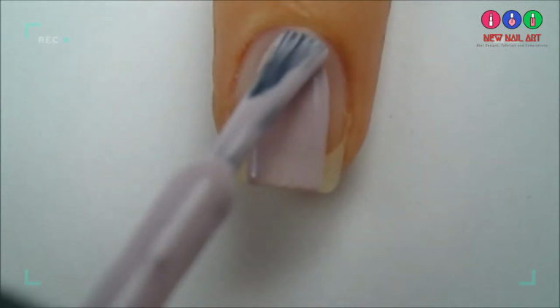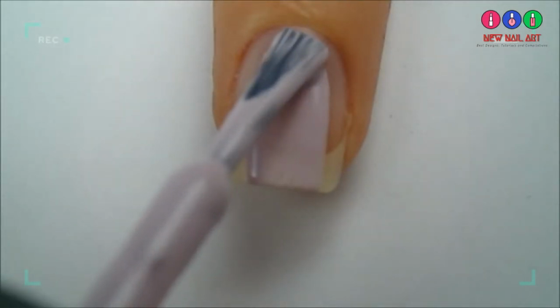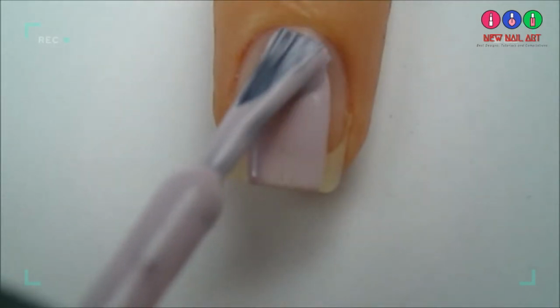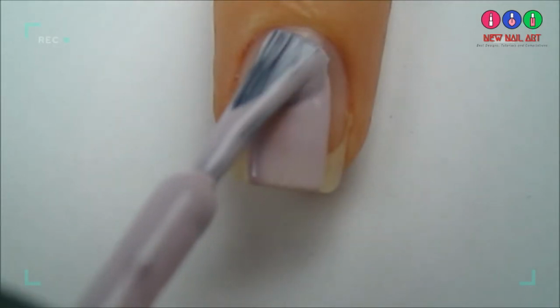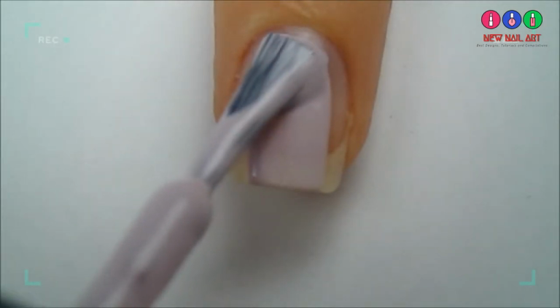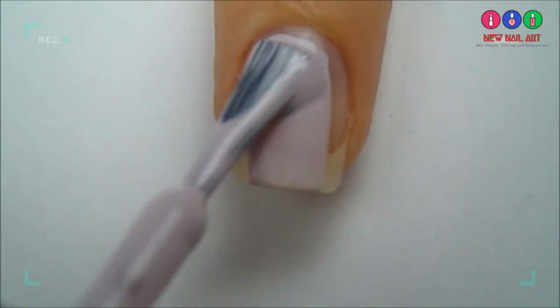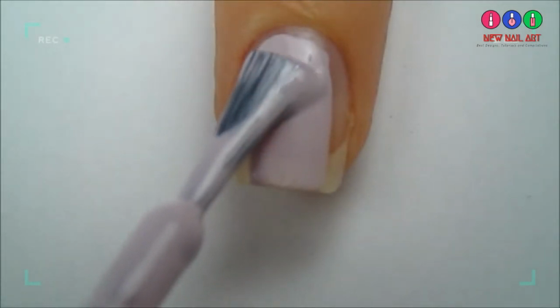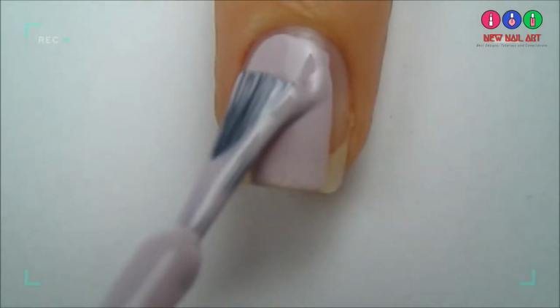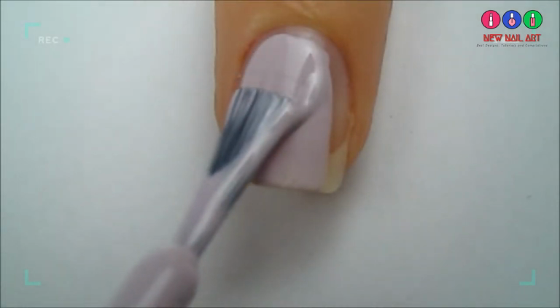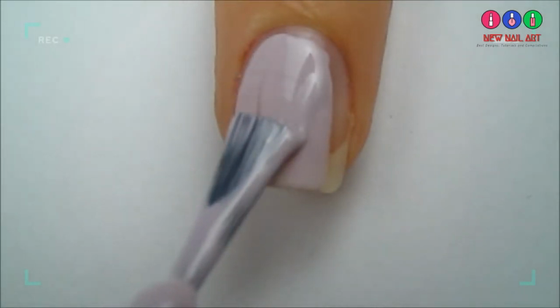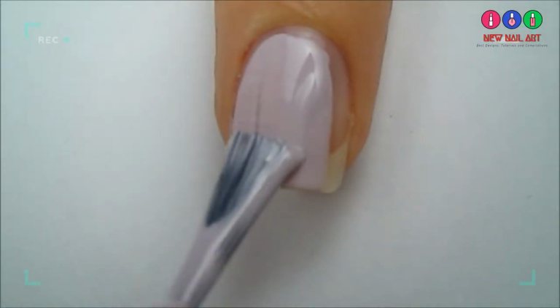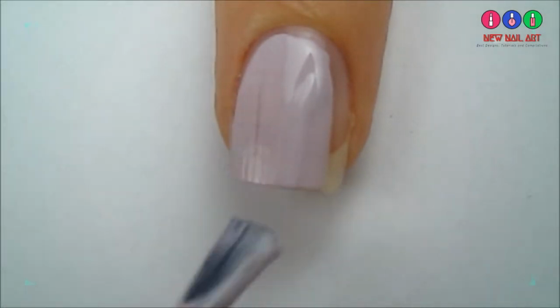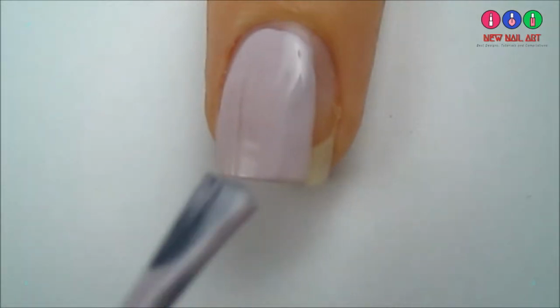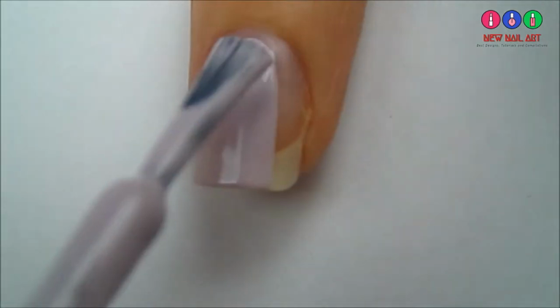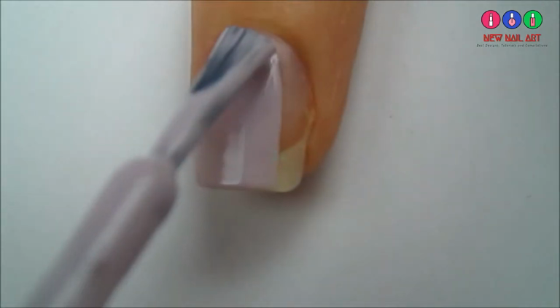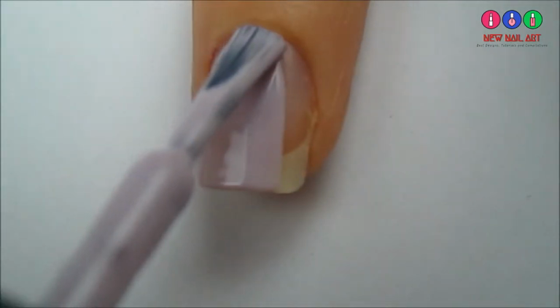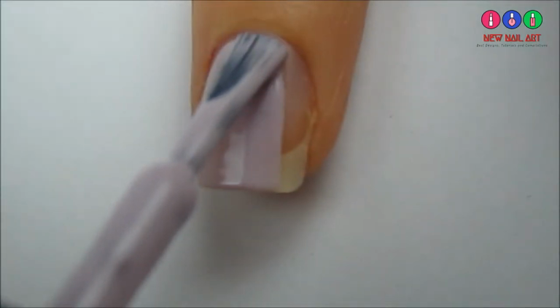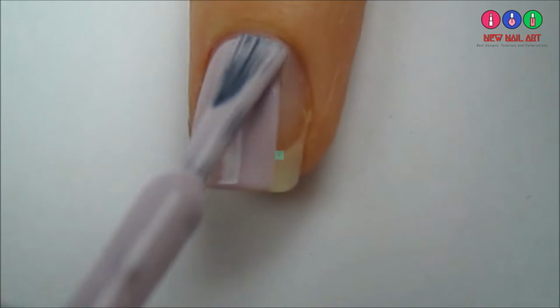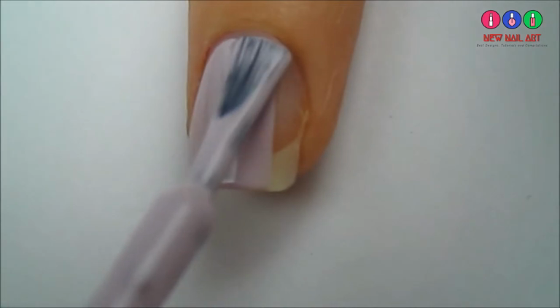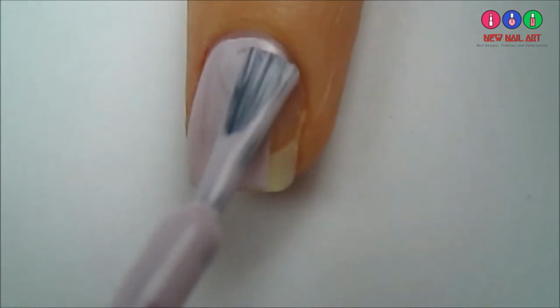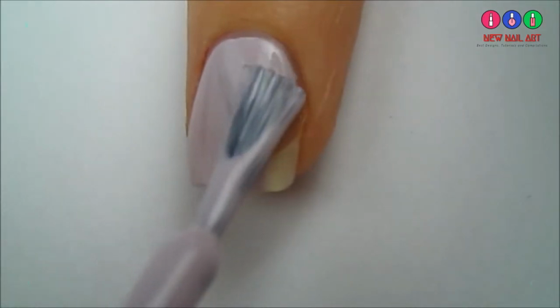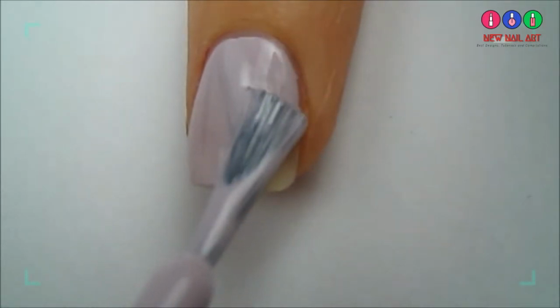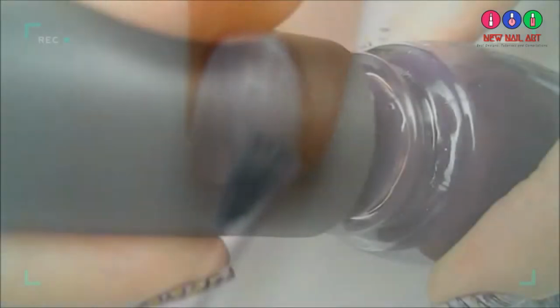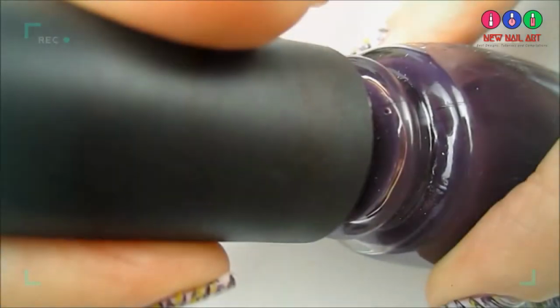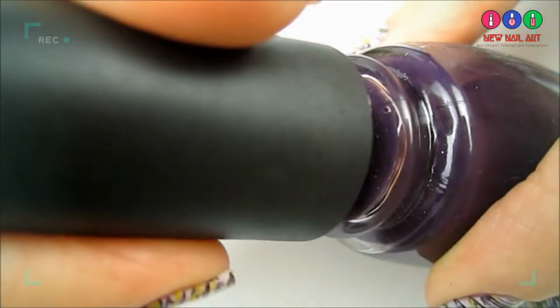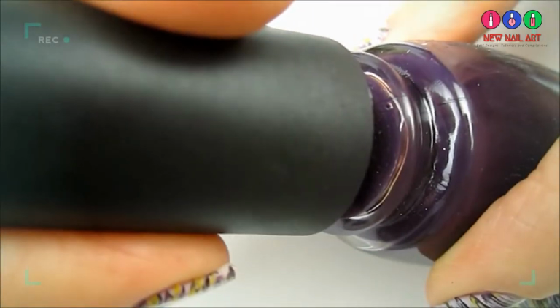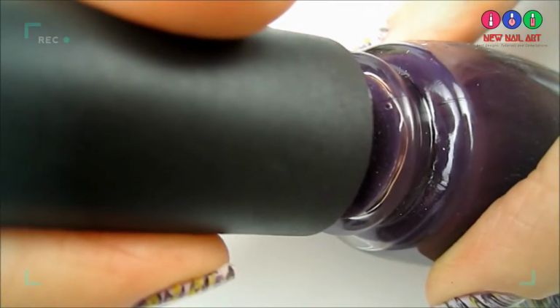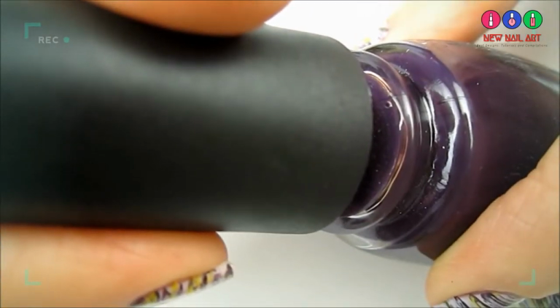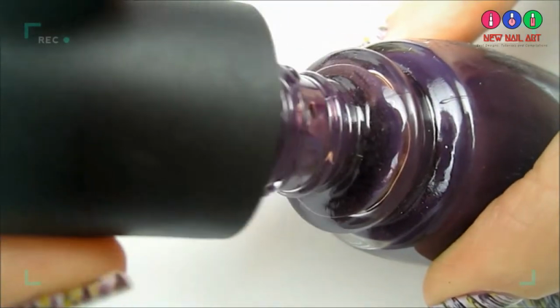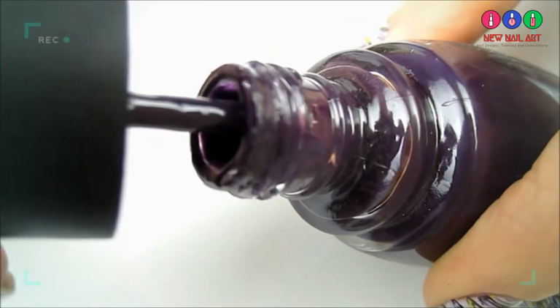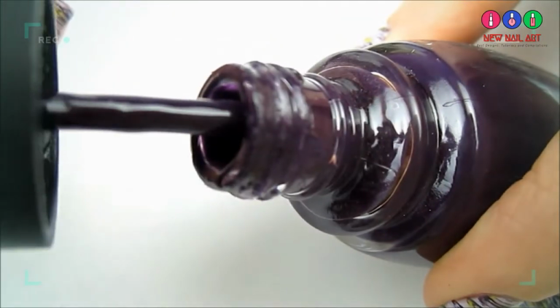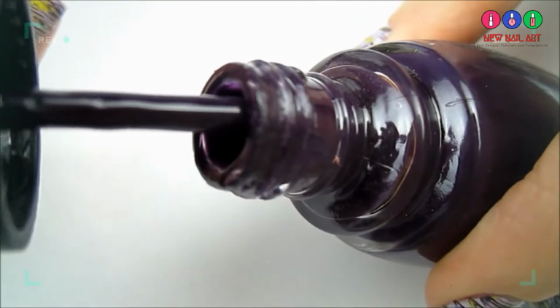Start off with a base coat and paint your nails a light color. Next, choose a dark color for the stripes.